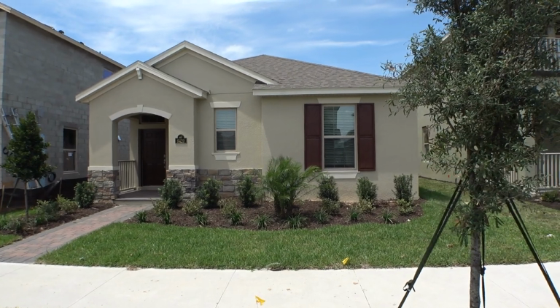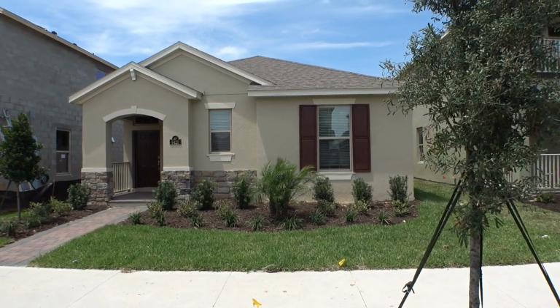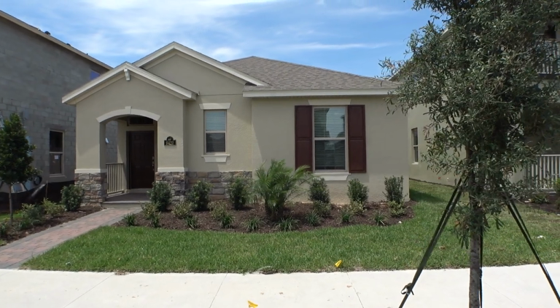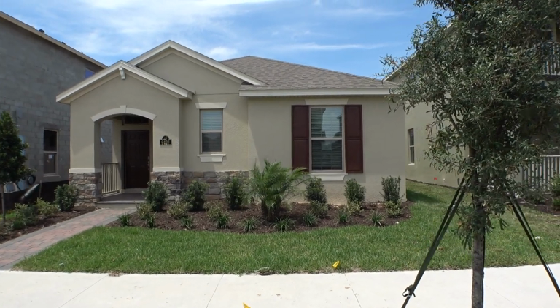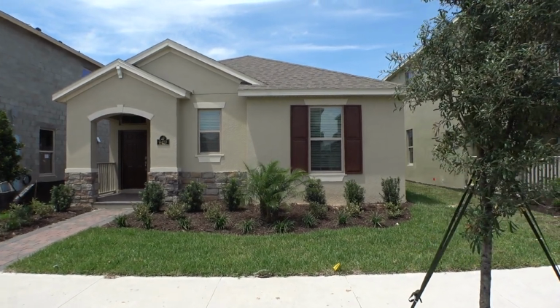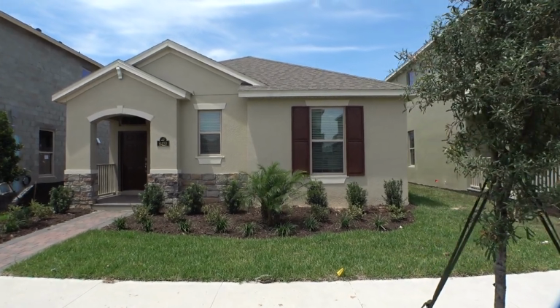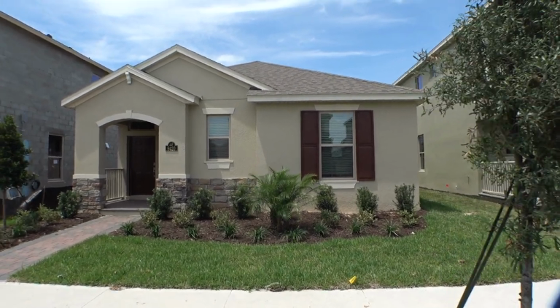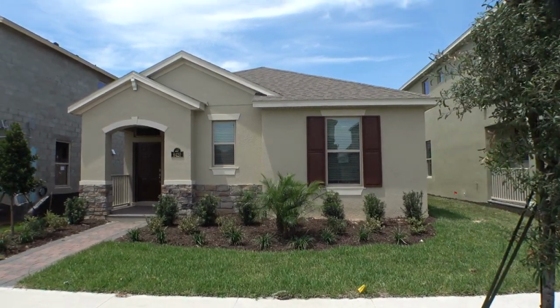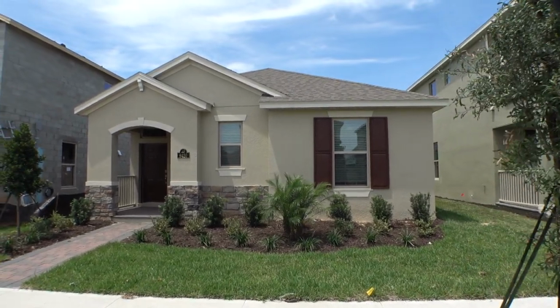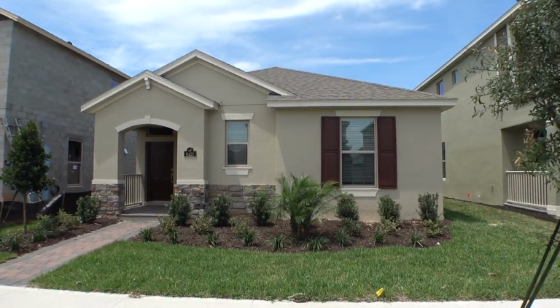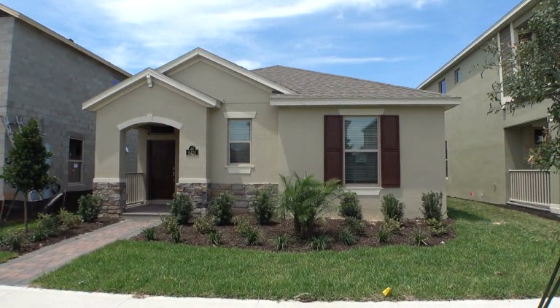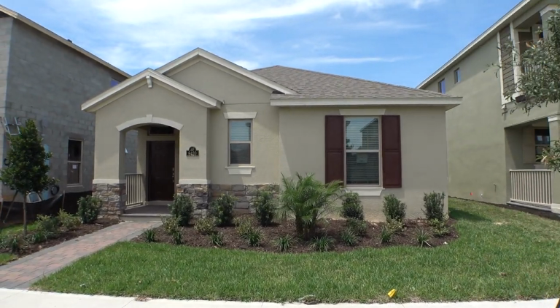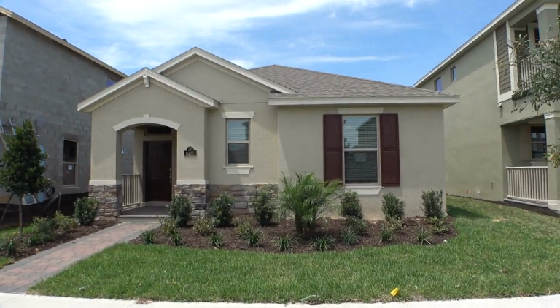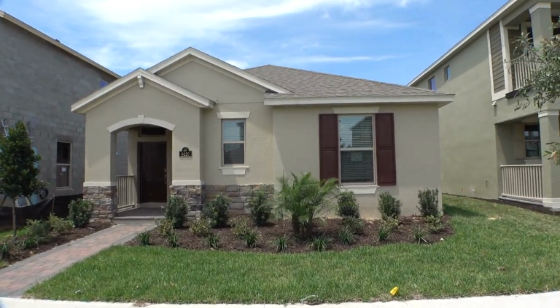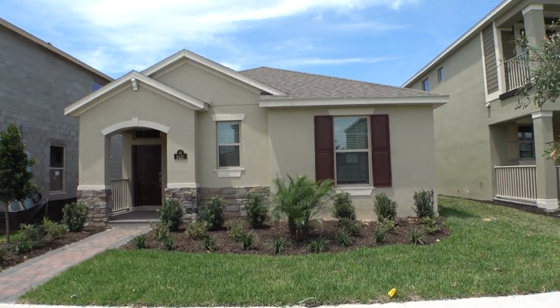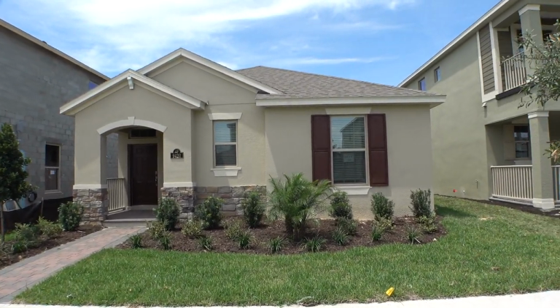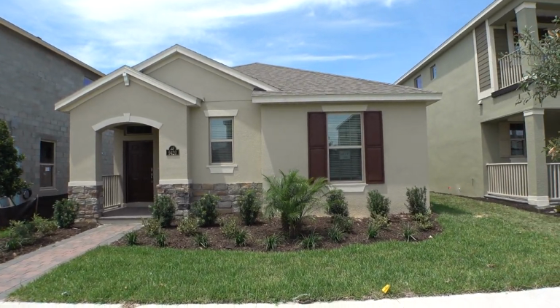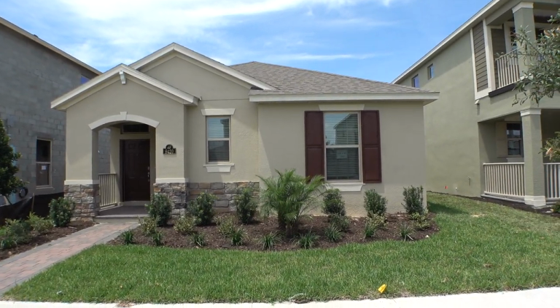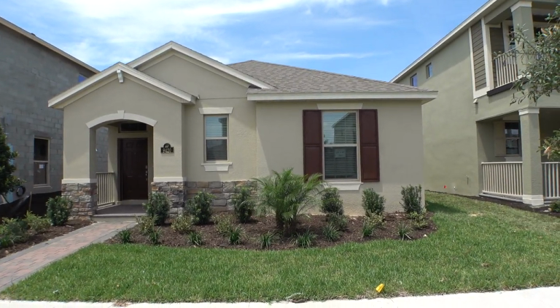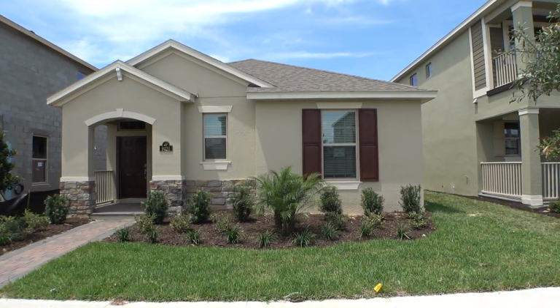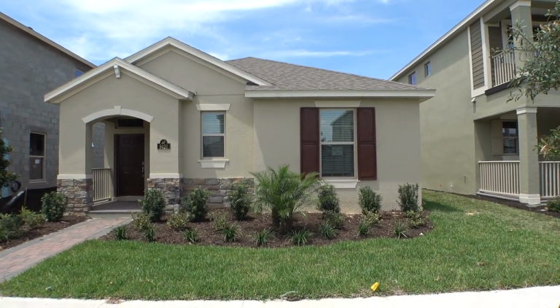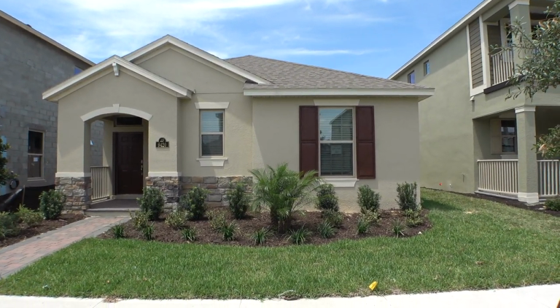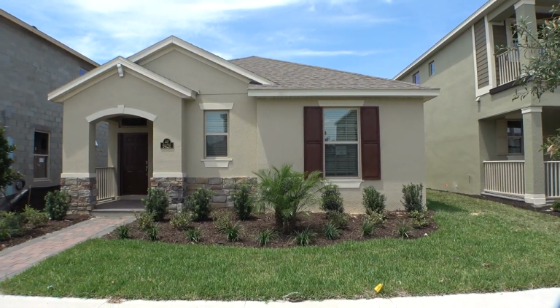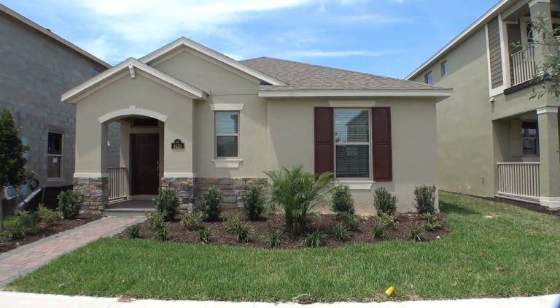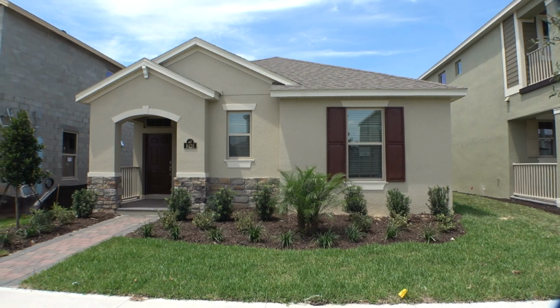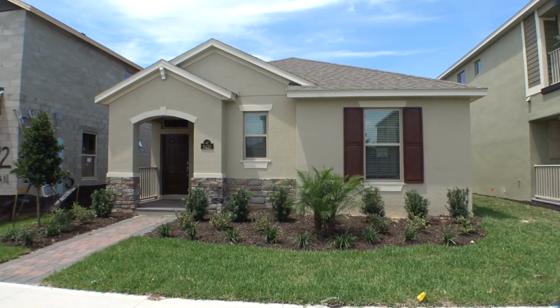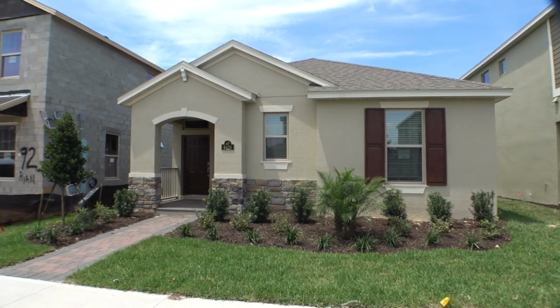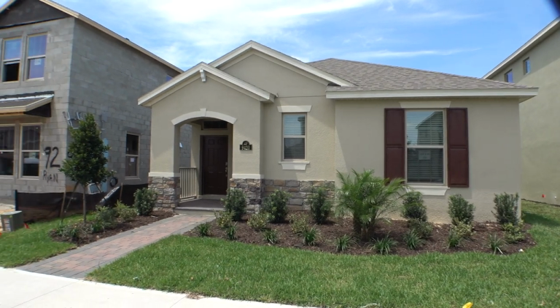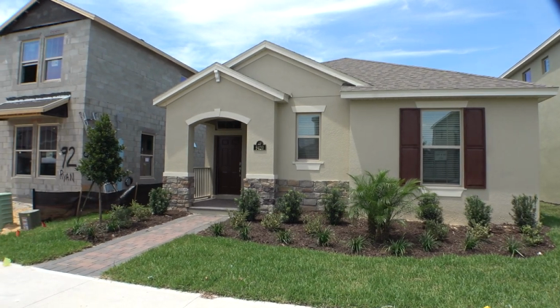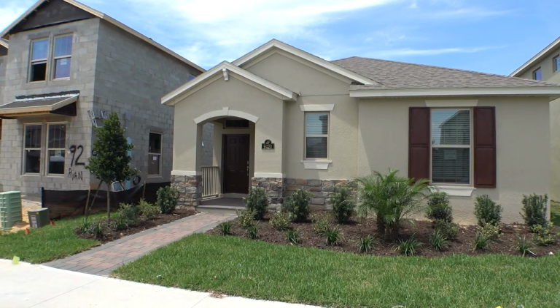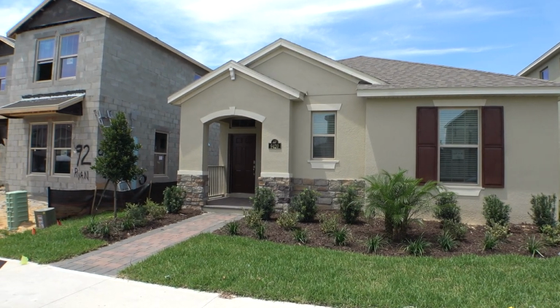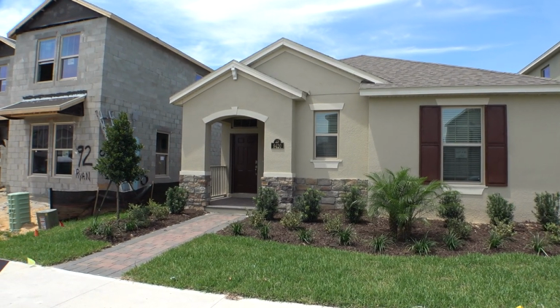Hey everybody, this is Richard Noto here. I am a Florida licensed realtor, Florida licensed home inspector, and notary public.